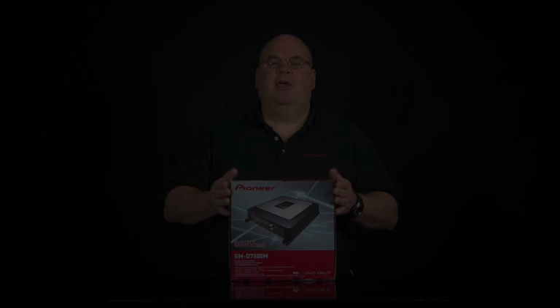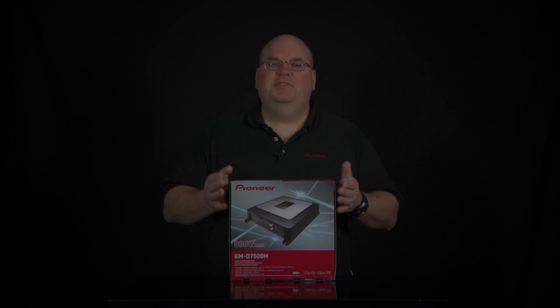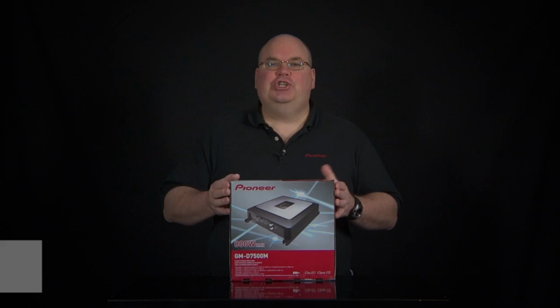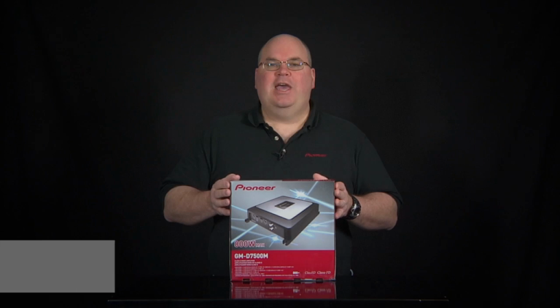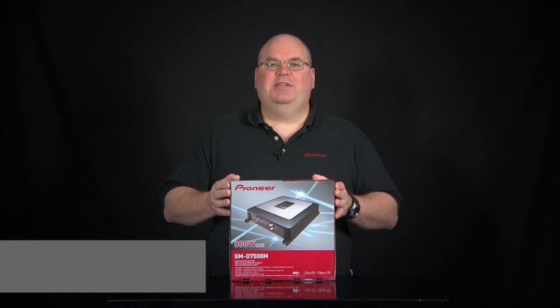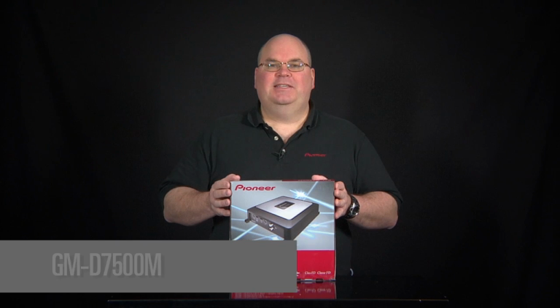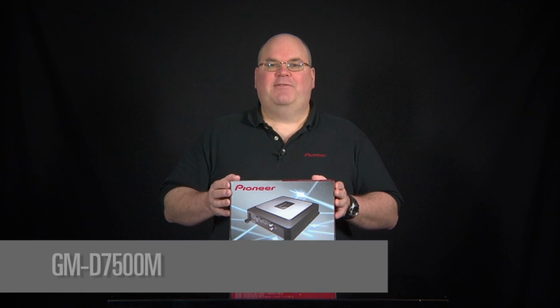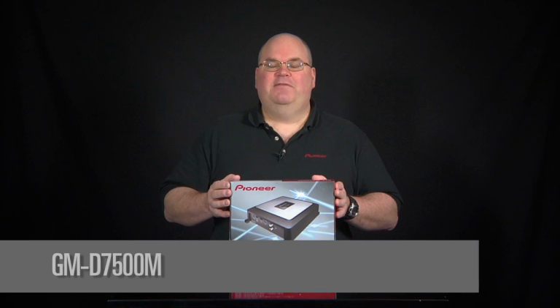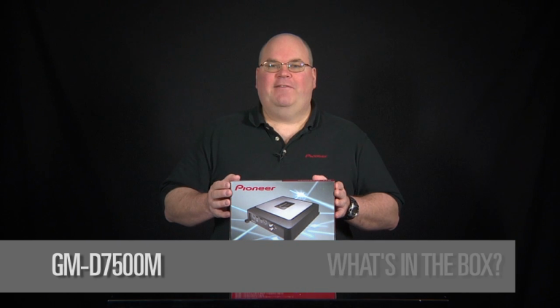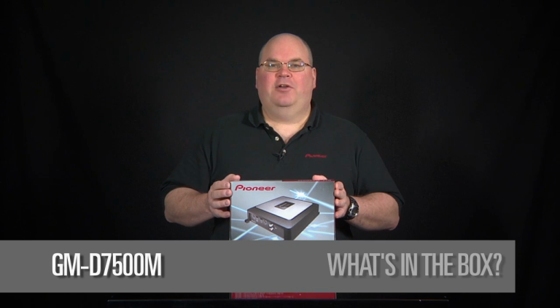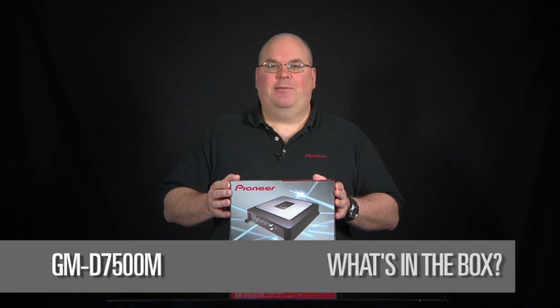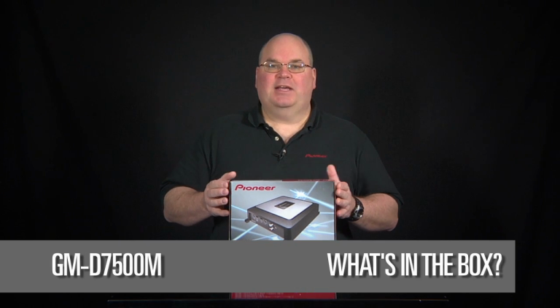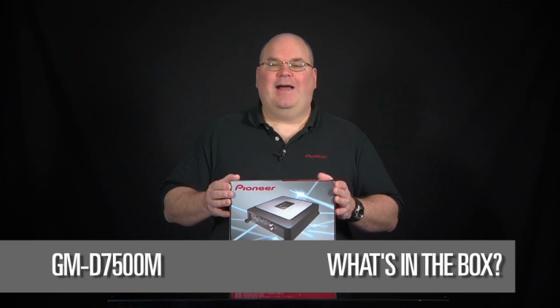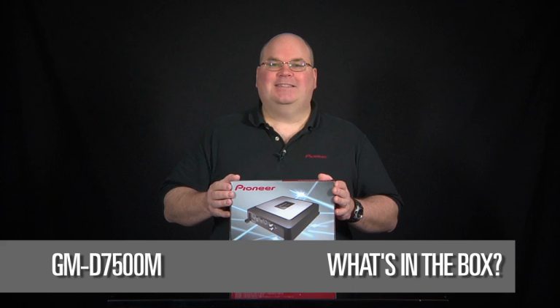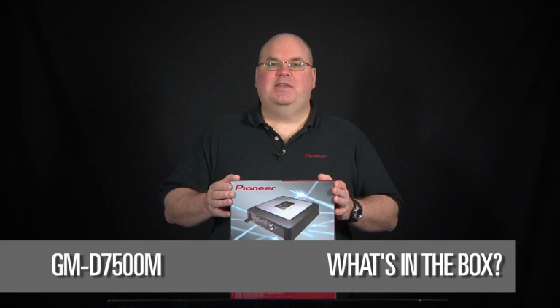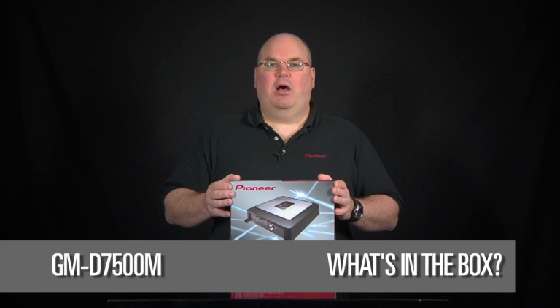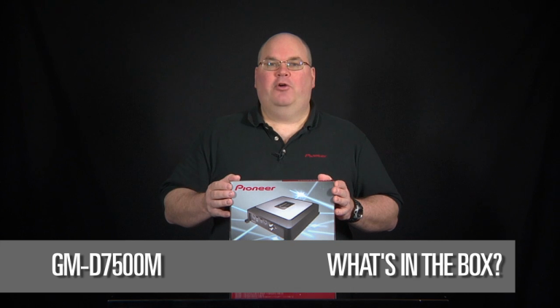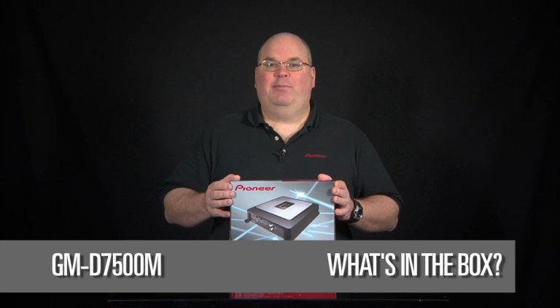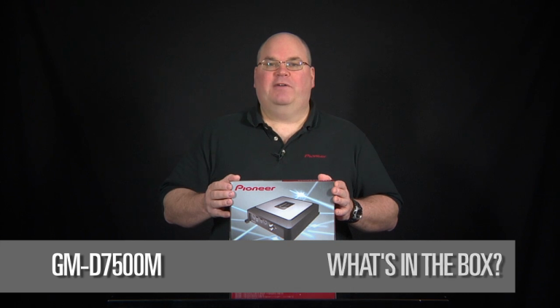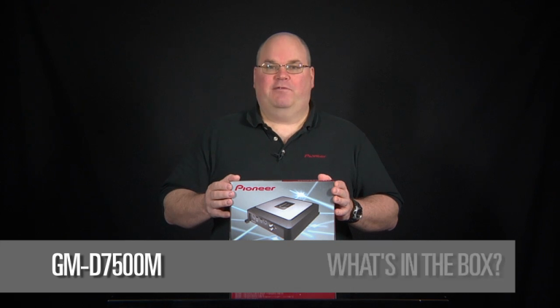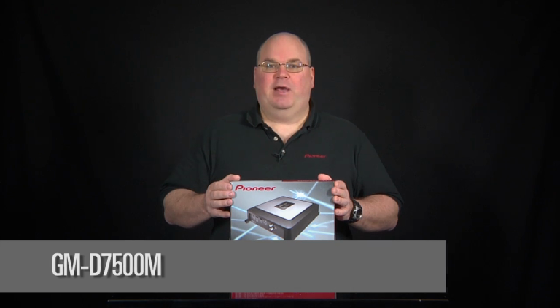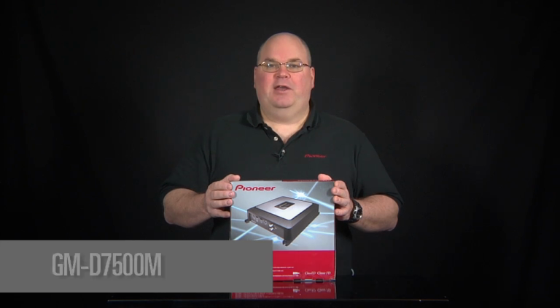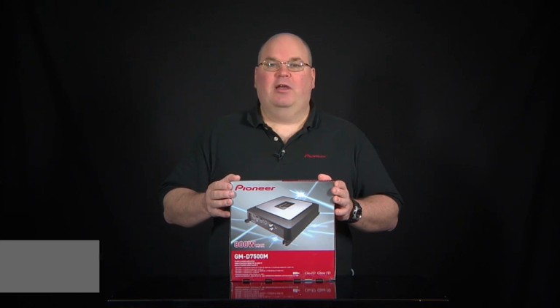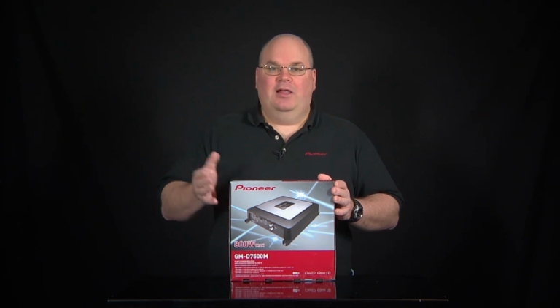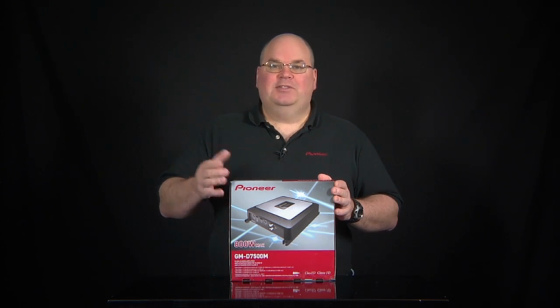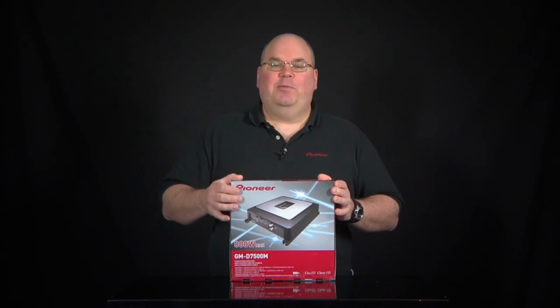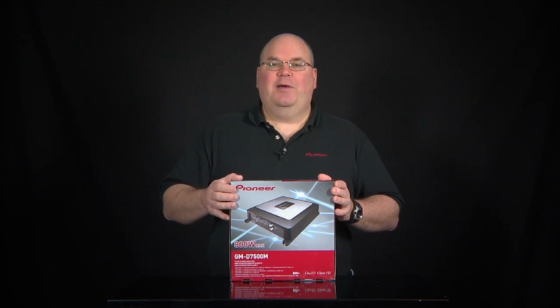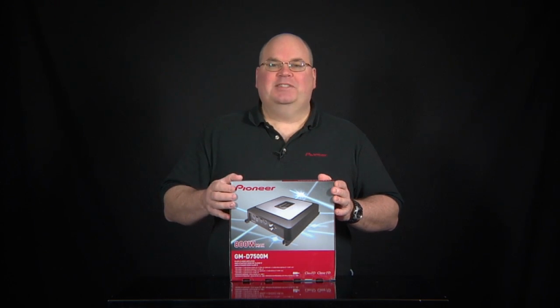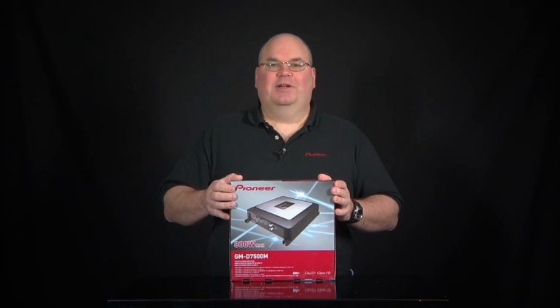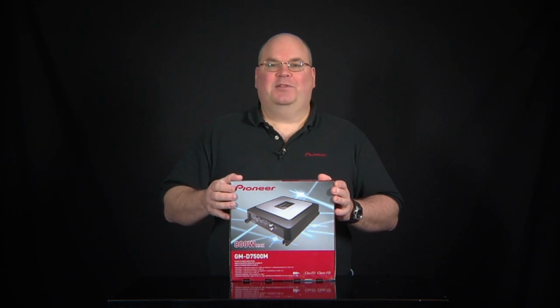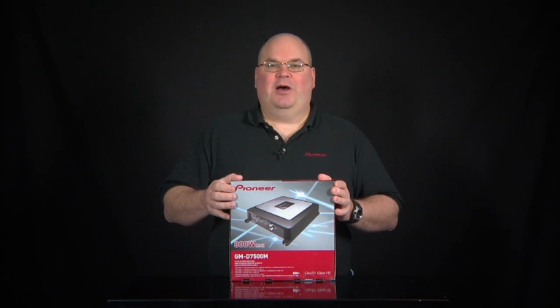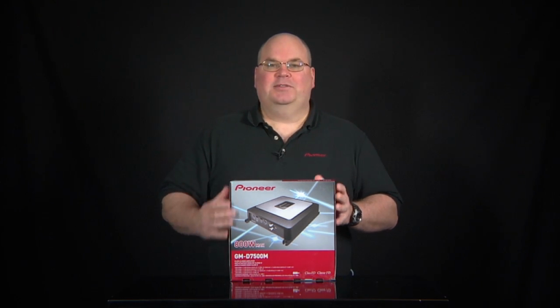Here's the GMD 7500M. It's a Class D mono amplifier from Pioneer. Let's open it up and see what's in the box.